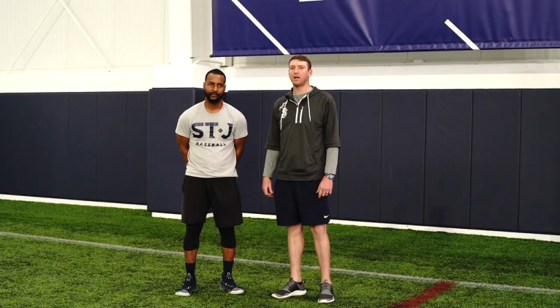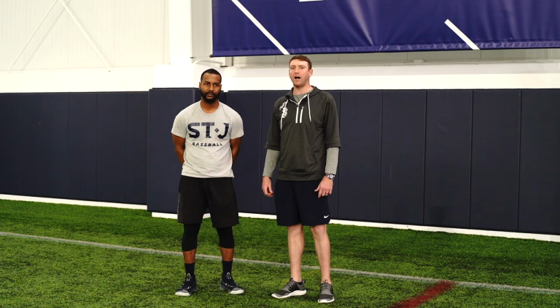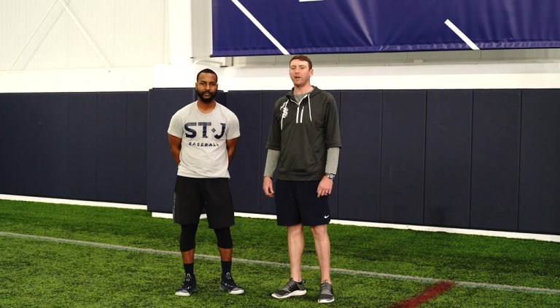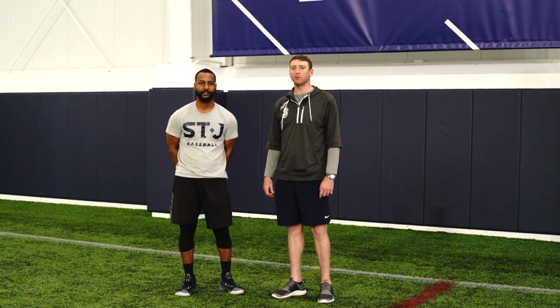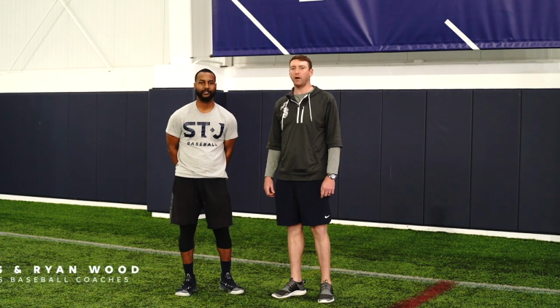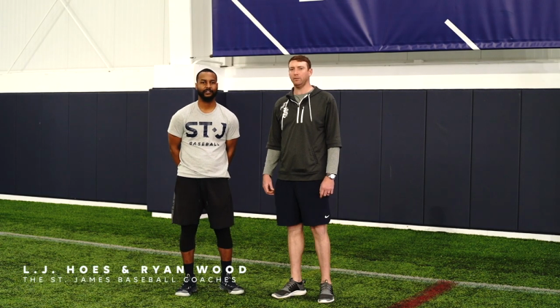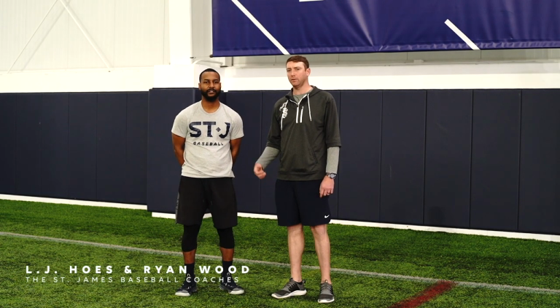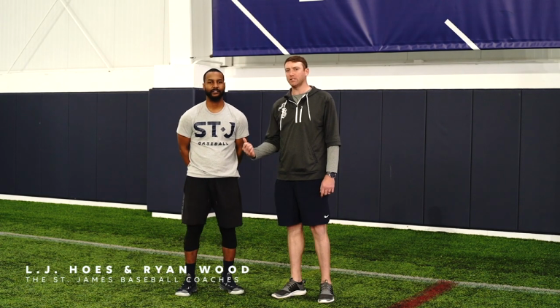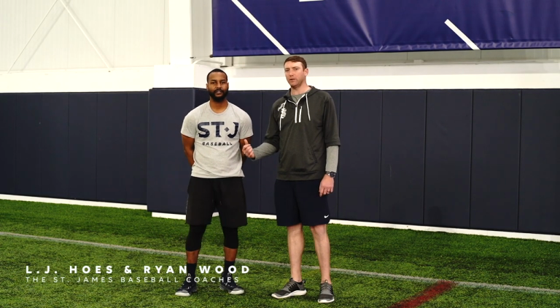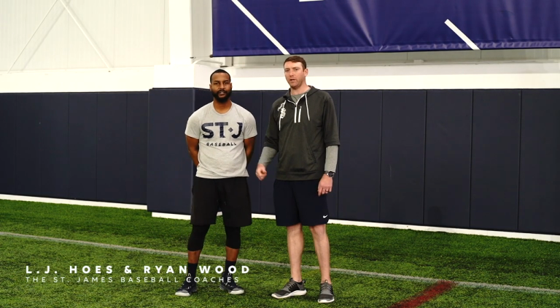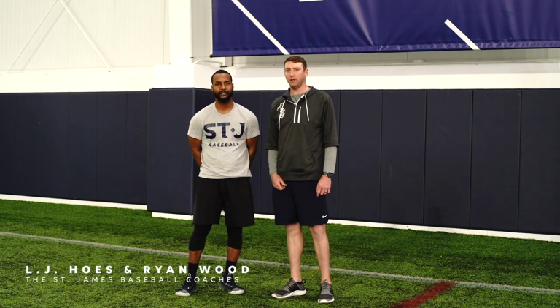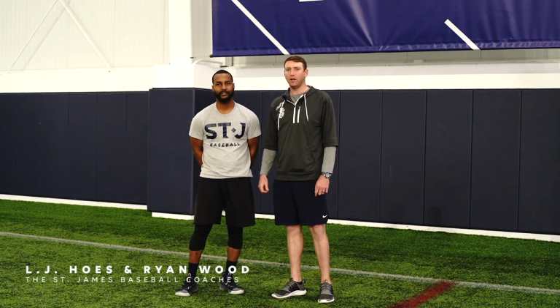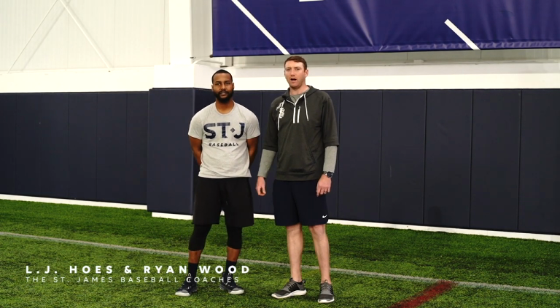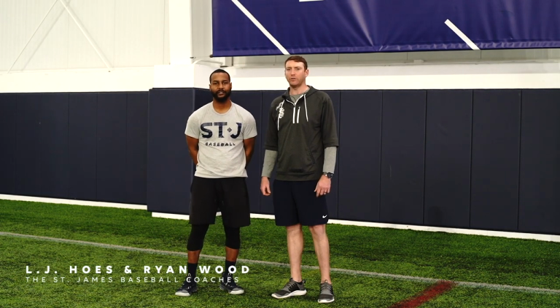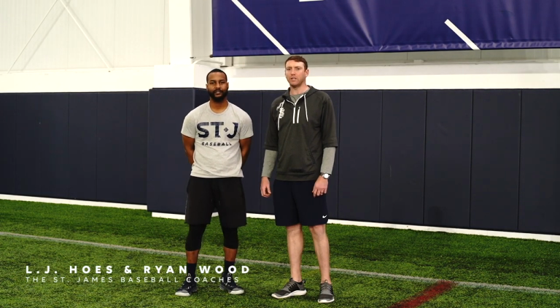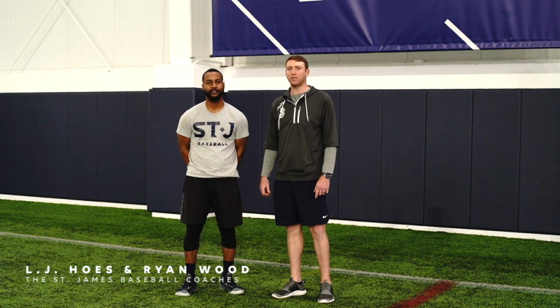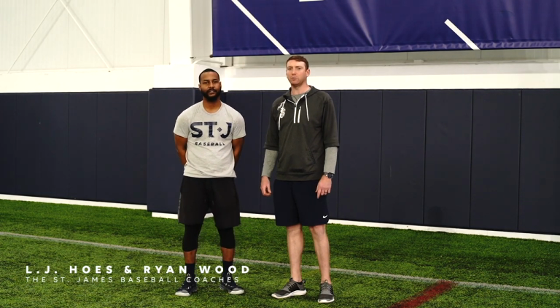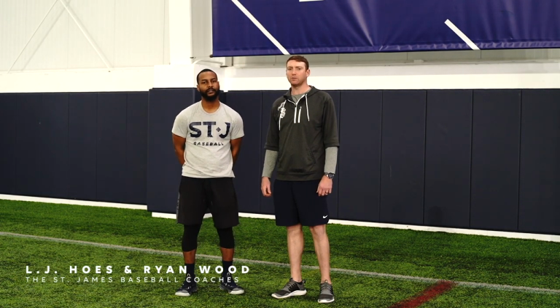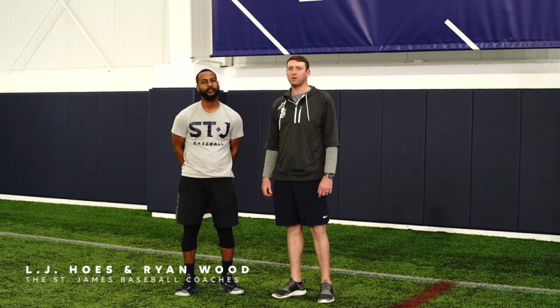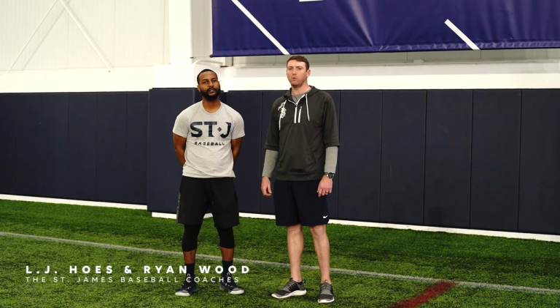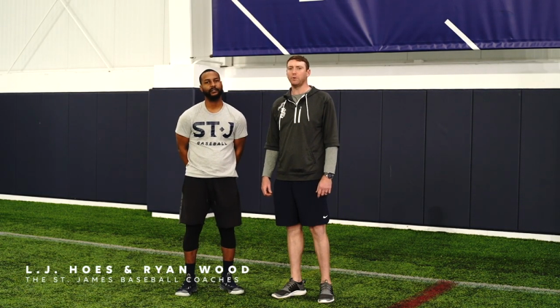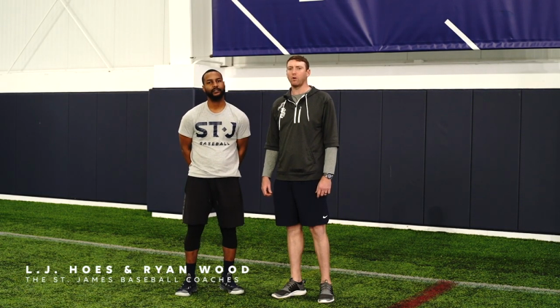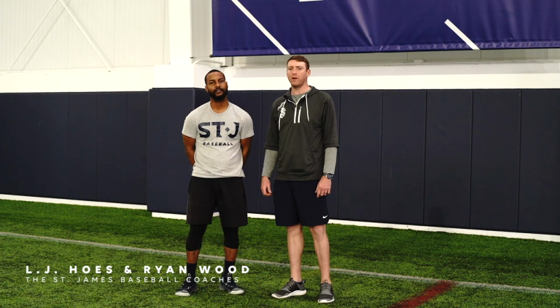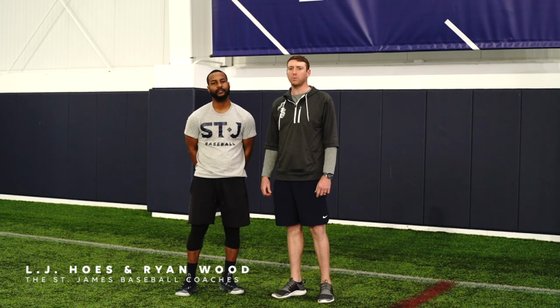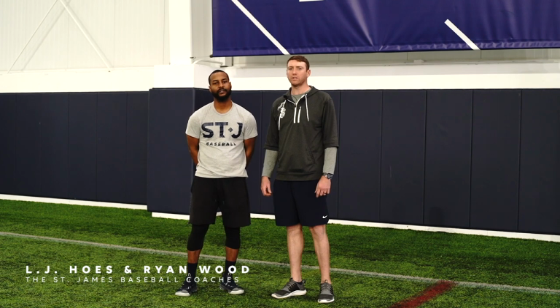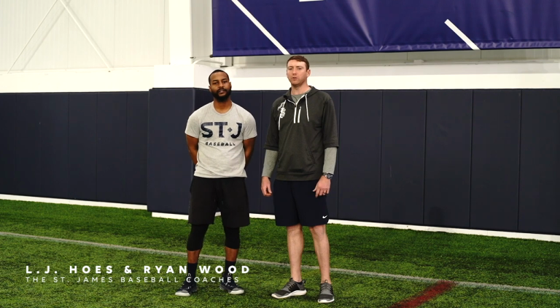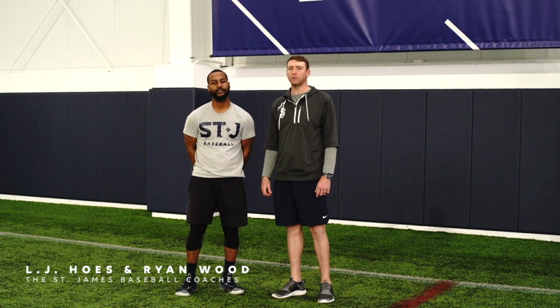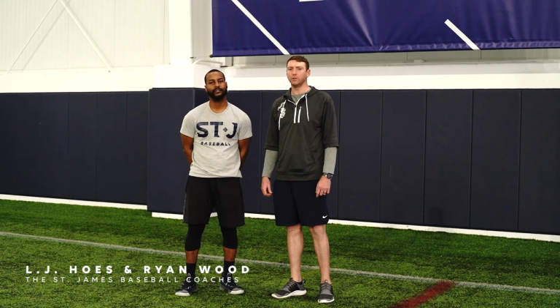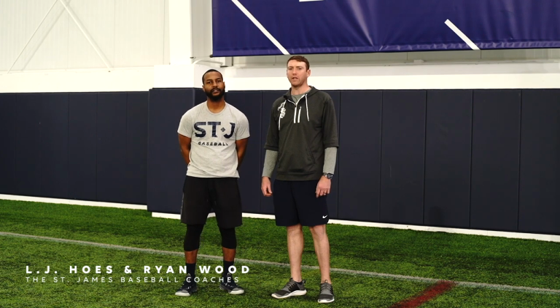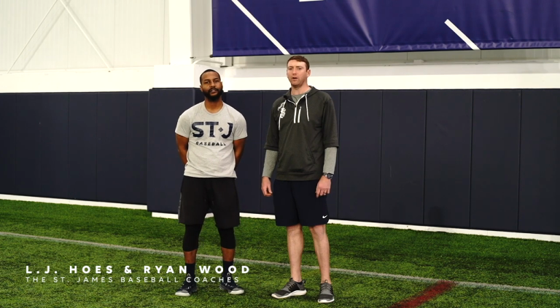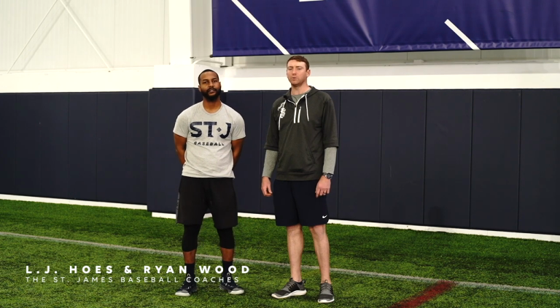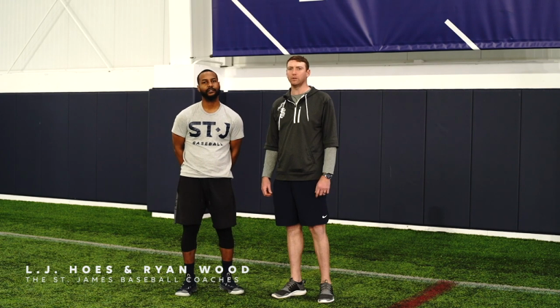Hi, my name is Ryan. This is LJ. I'm with the St. James. Welcome to our baseball skills and drills at home series.